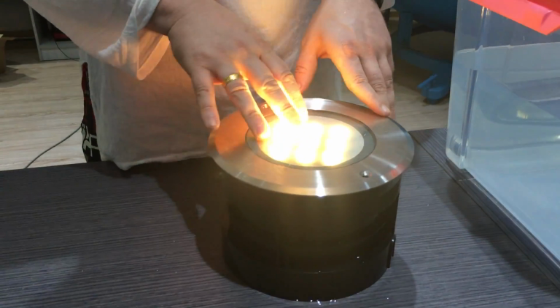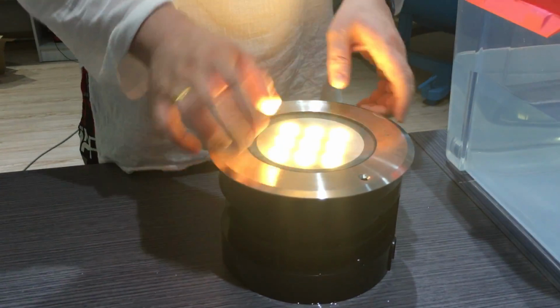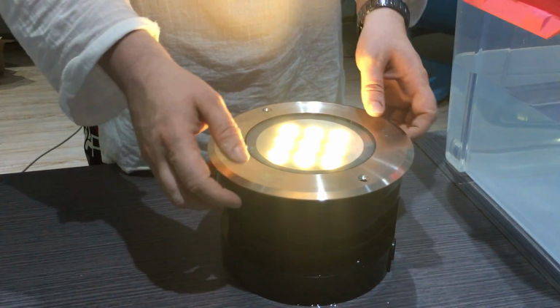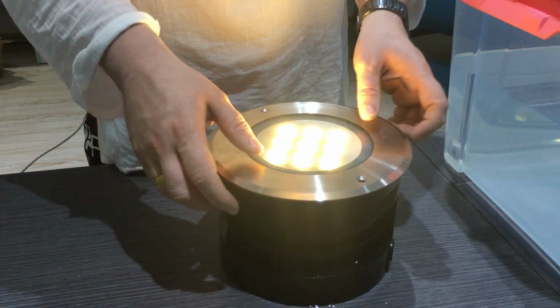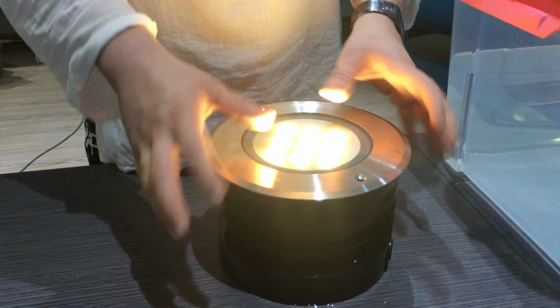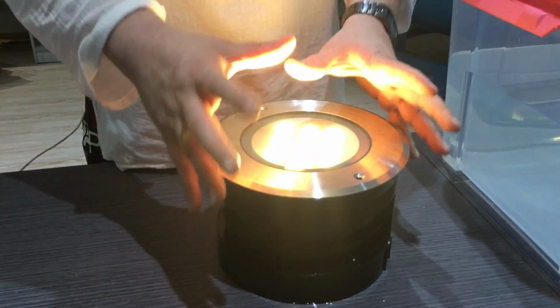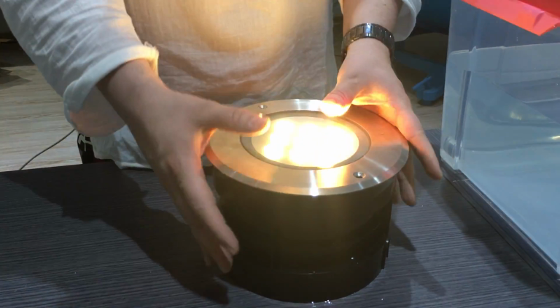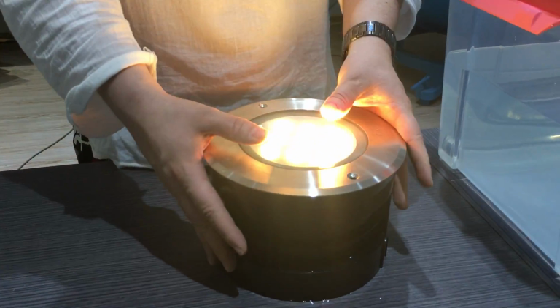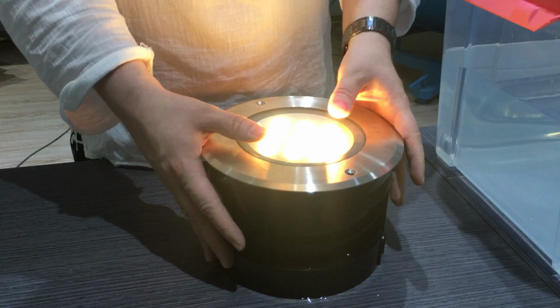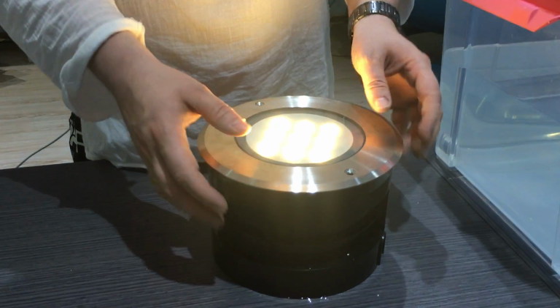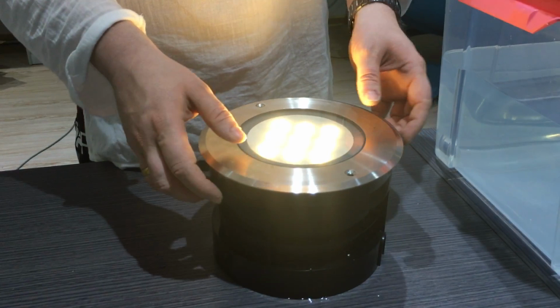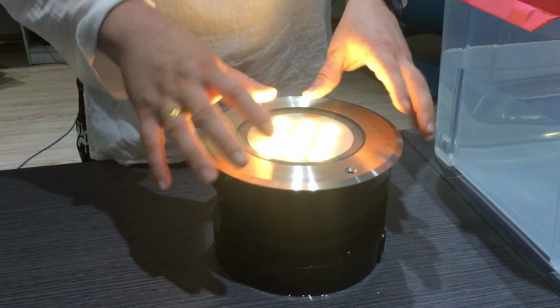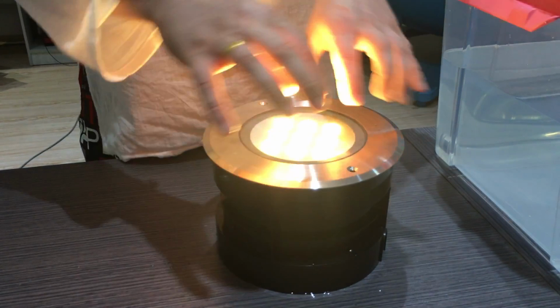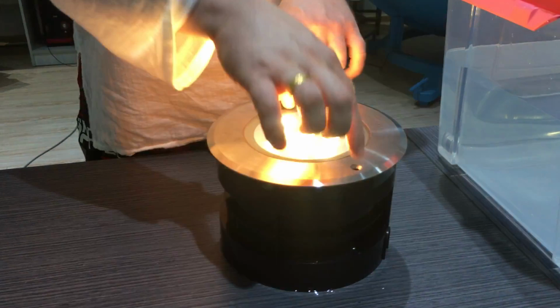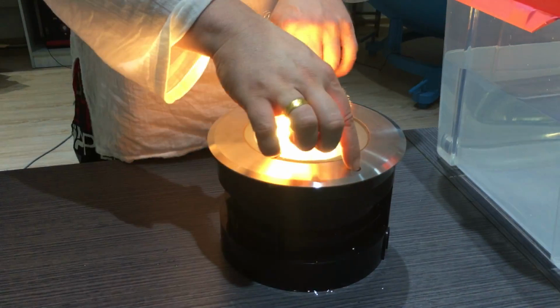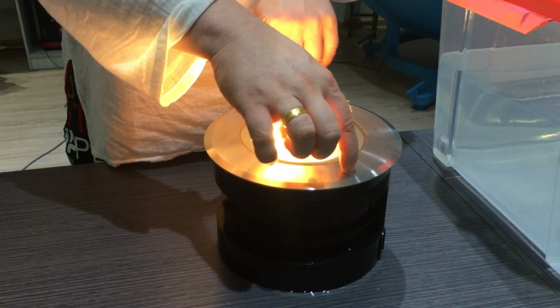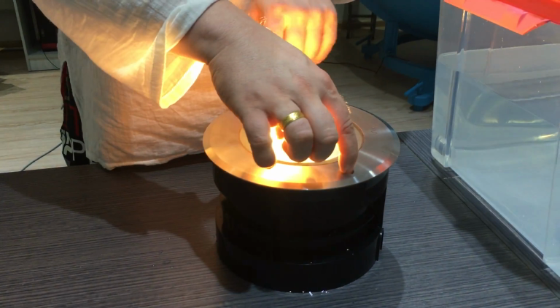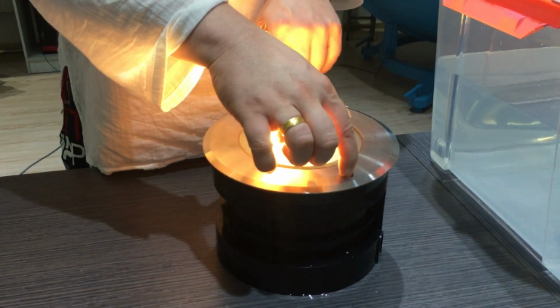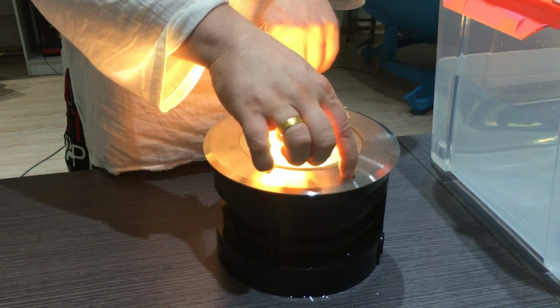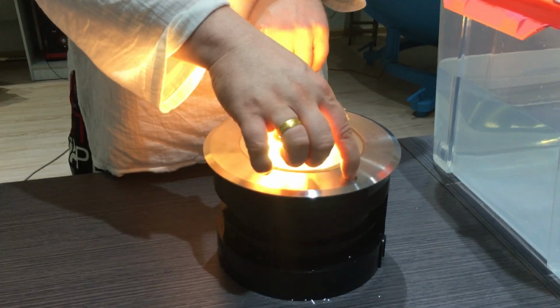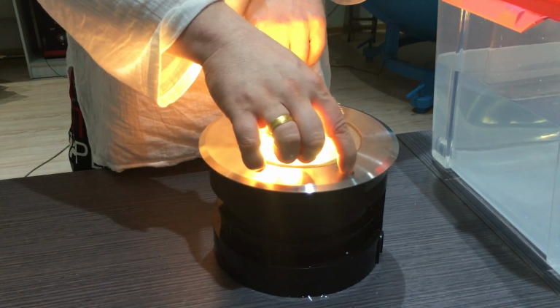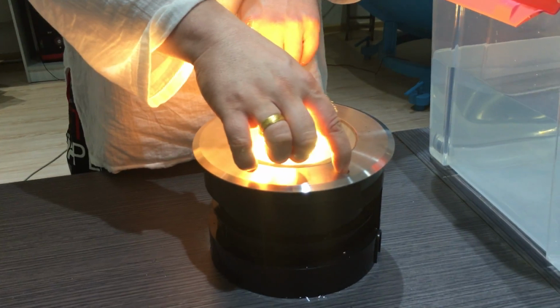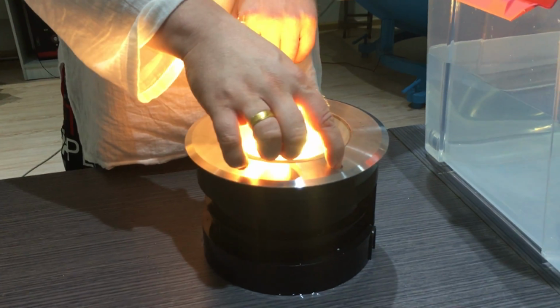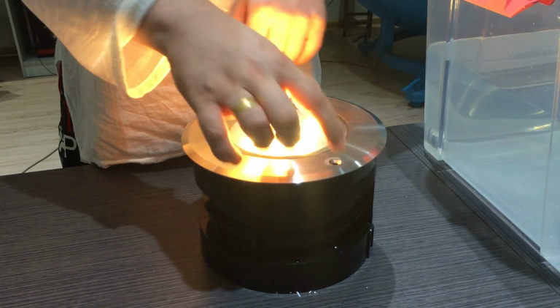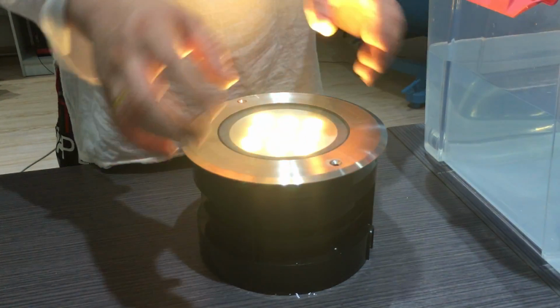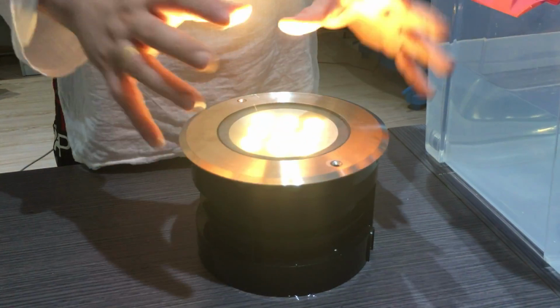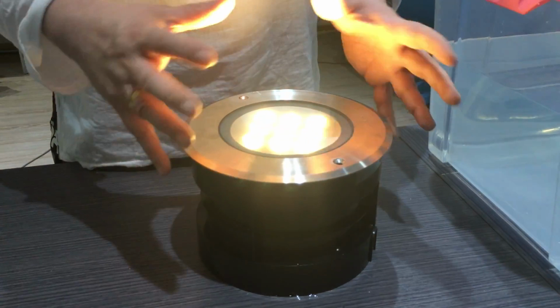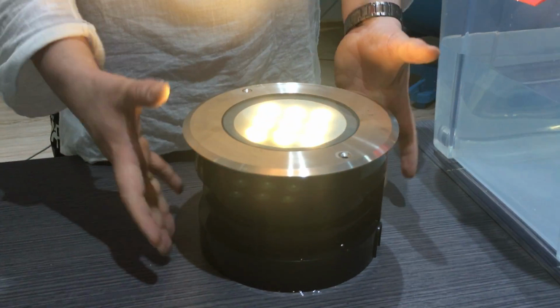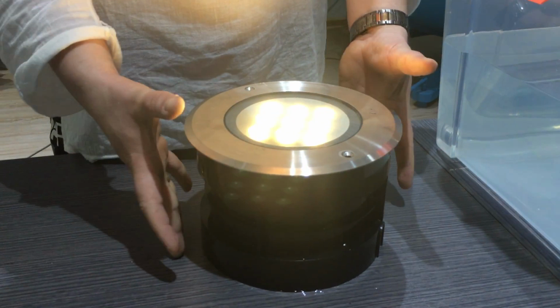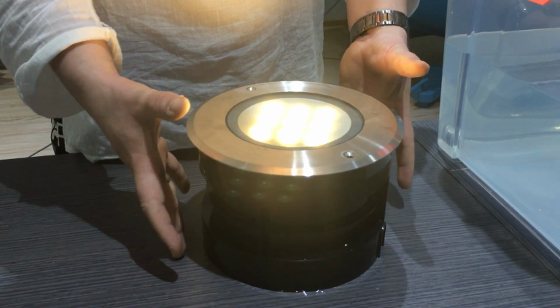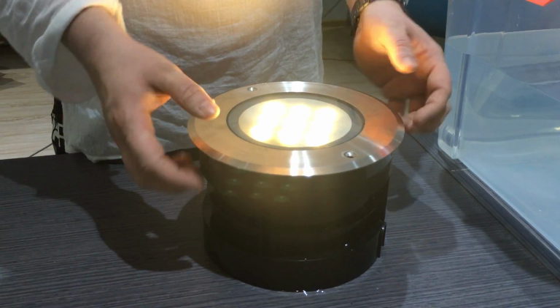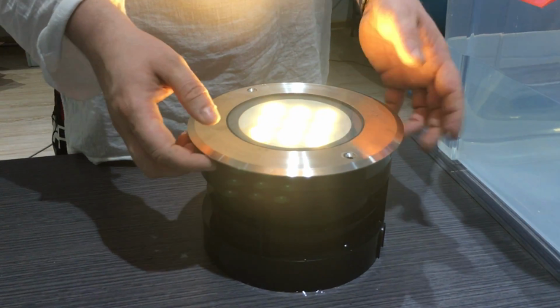316L stainless steel, perfectly set in the ground, with two star keys so they can't be tampered with. And importantly — no soak away required.